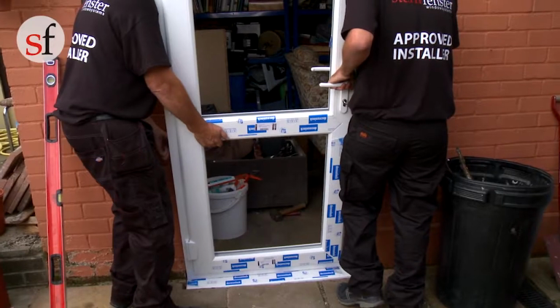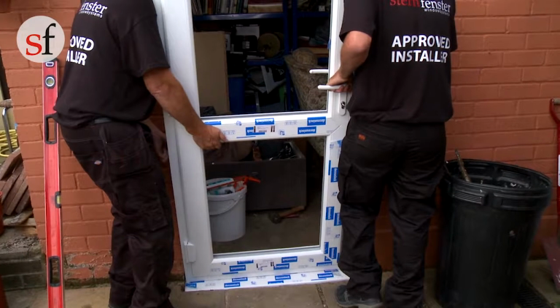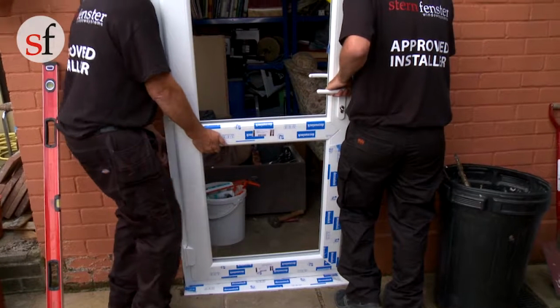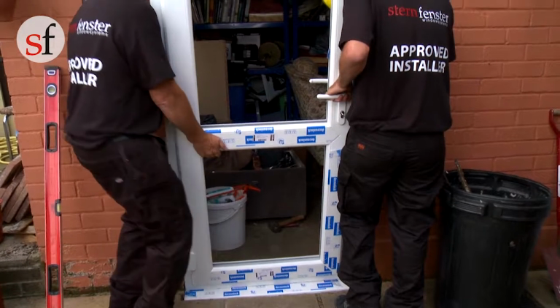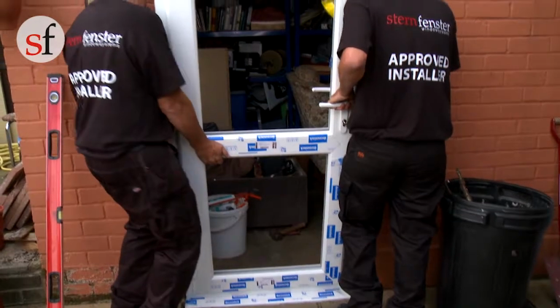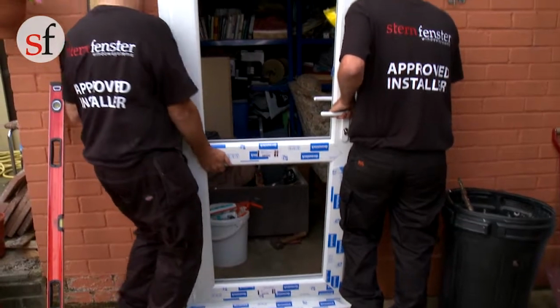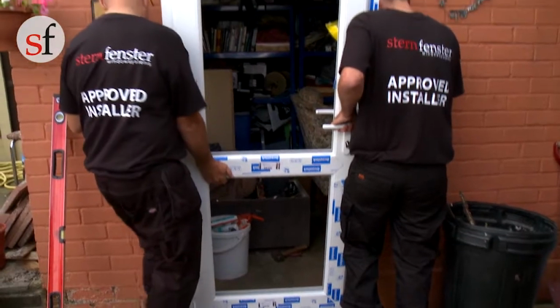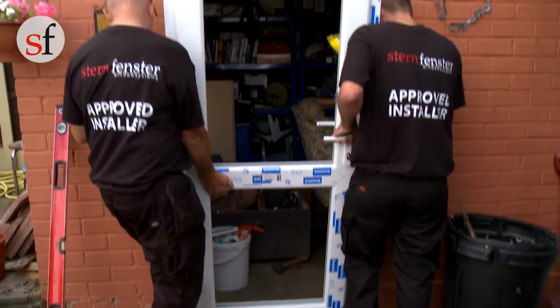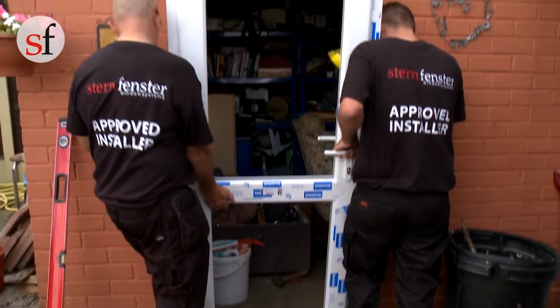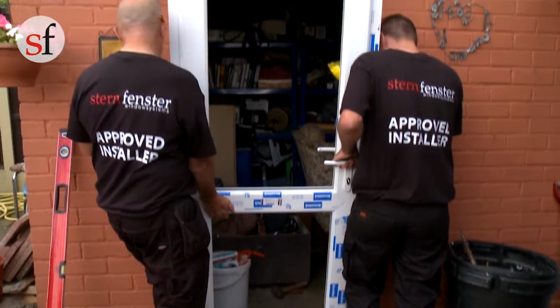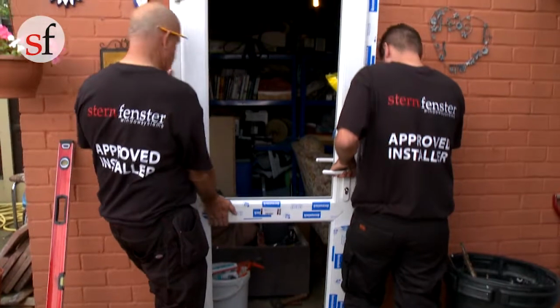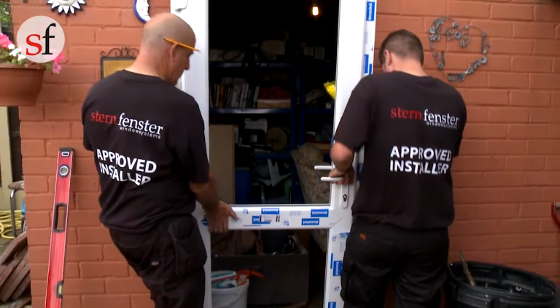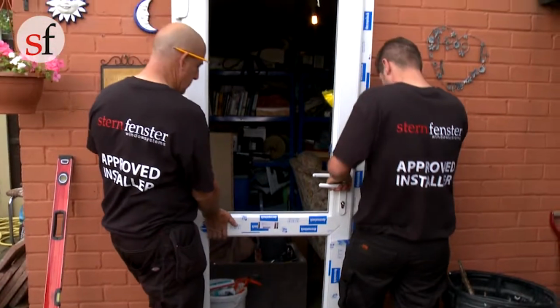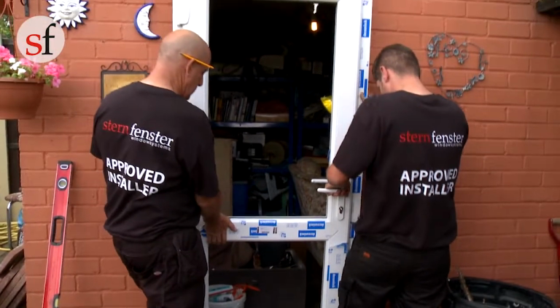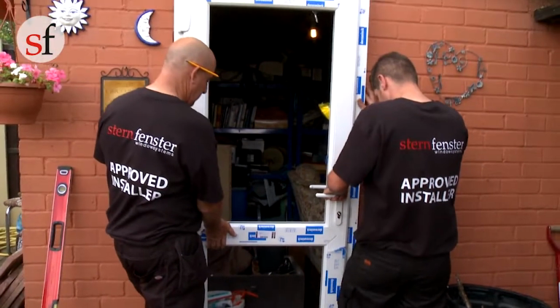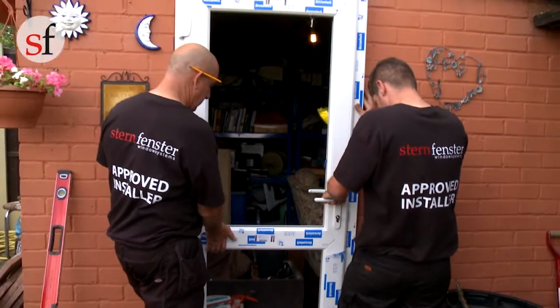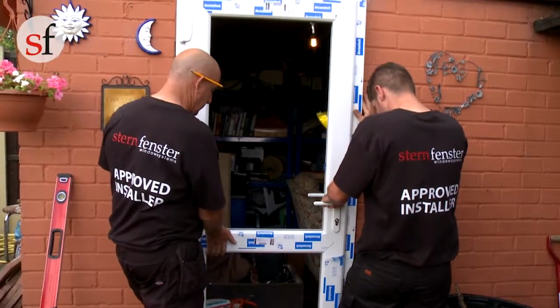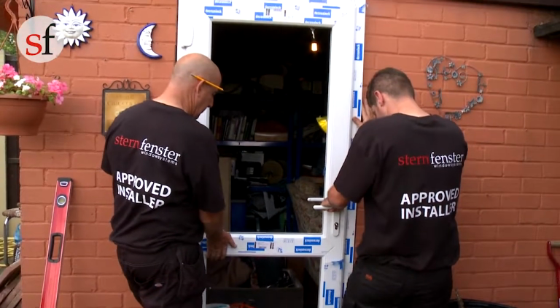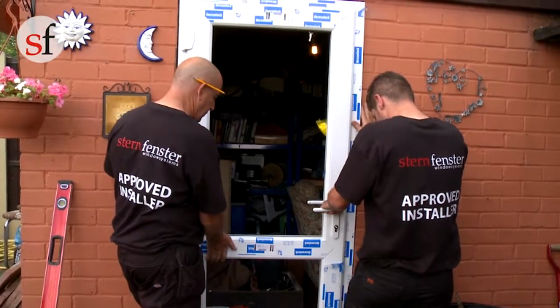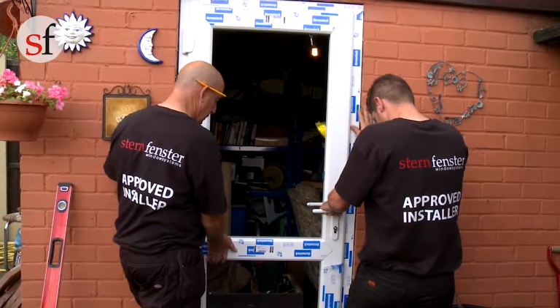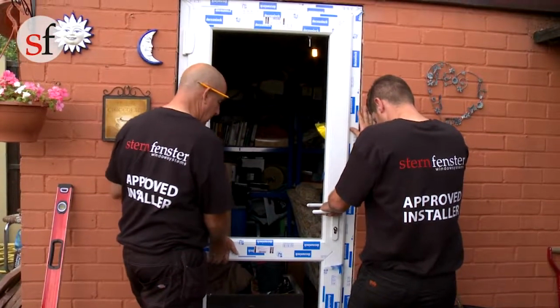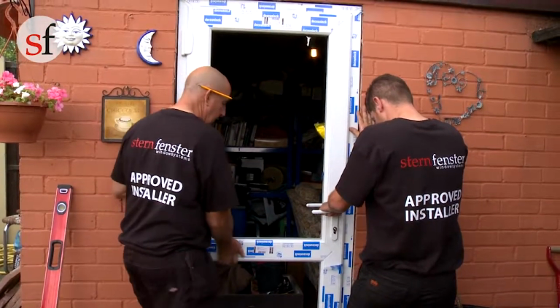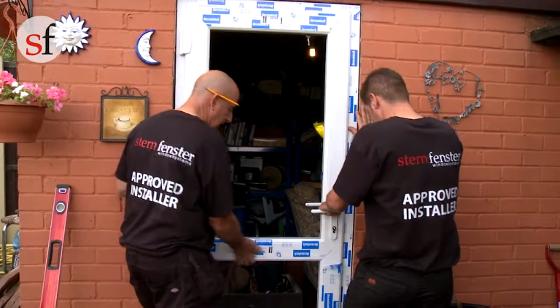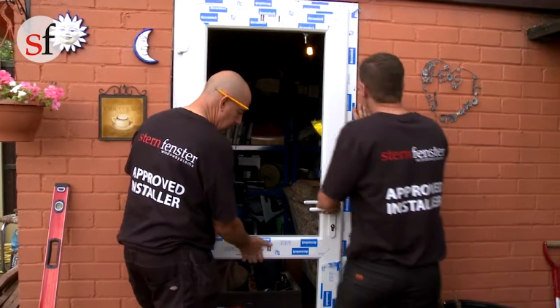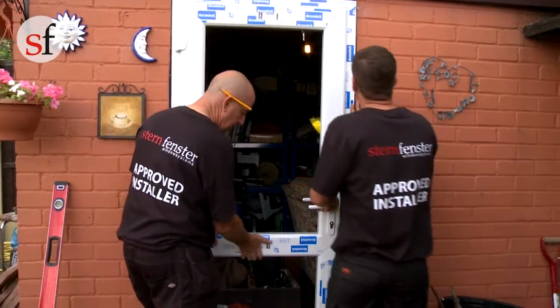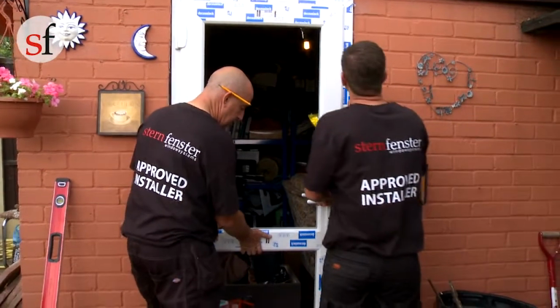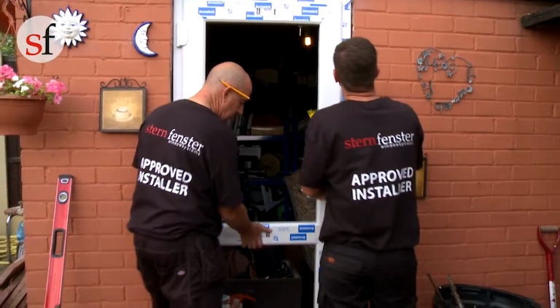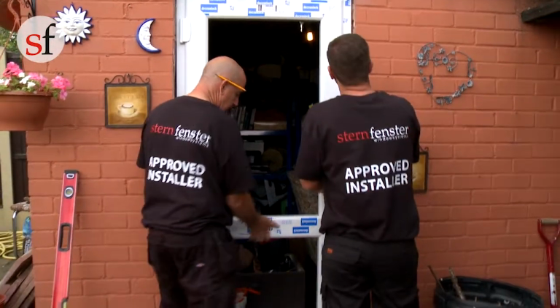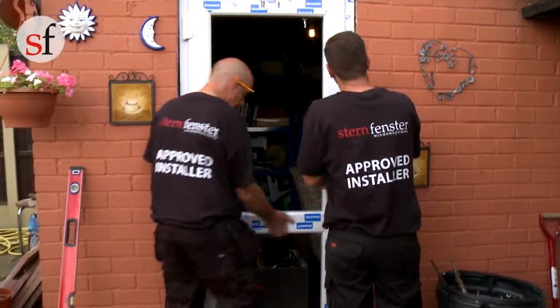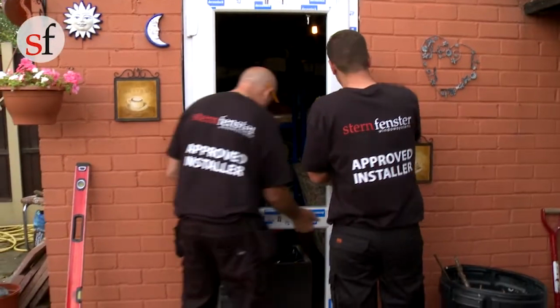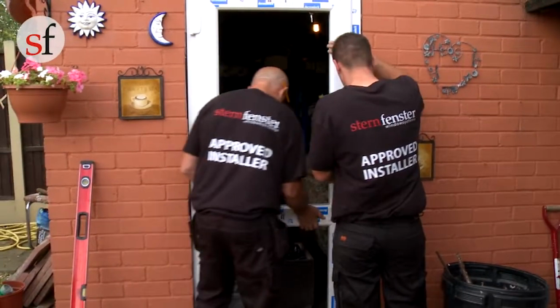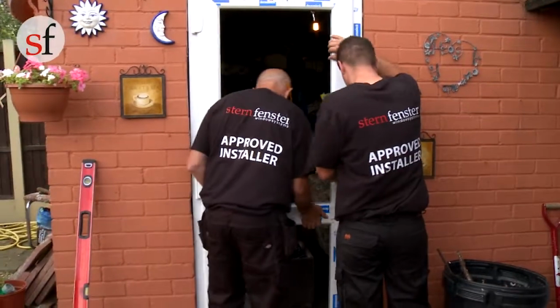Carefully place the frame into the opening above the seal, making sure that it is central and the 5mm expansion gap either side is maintained.